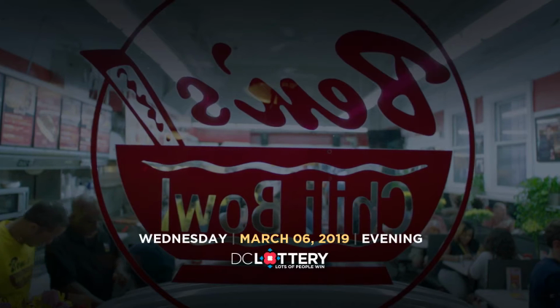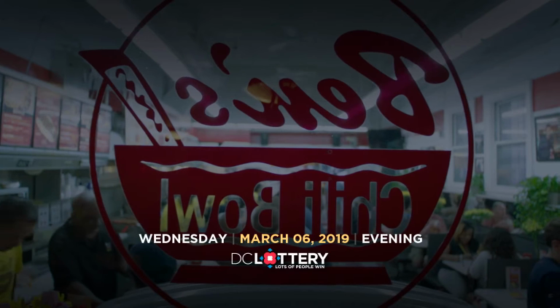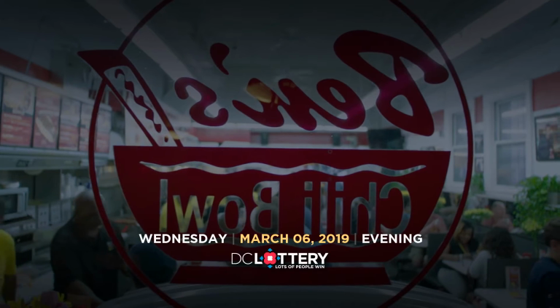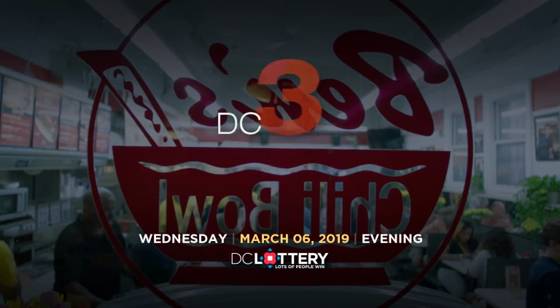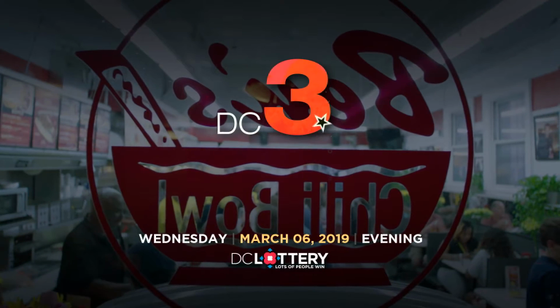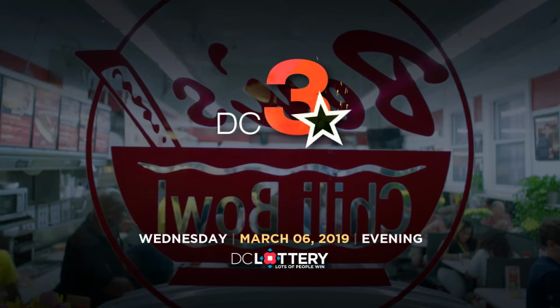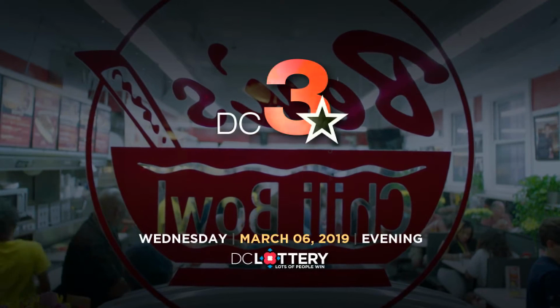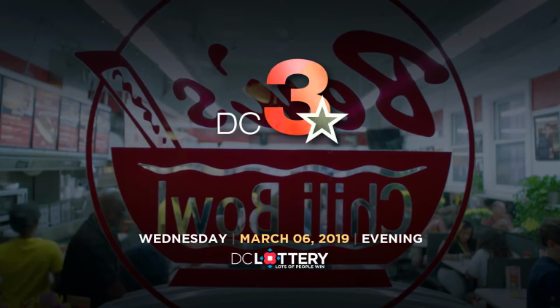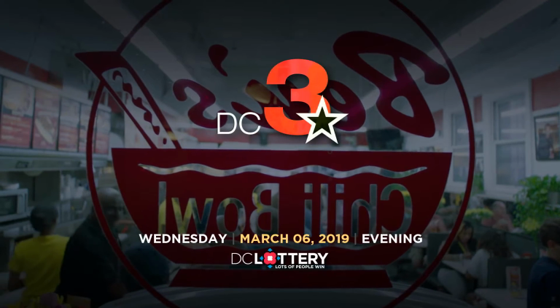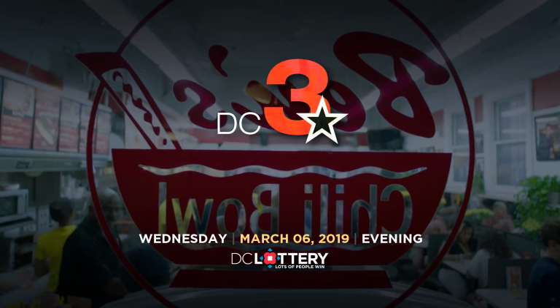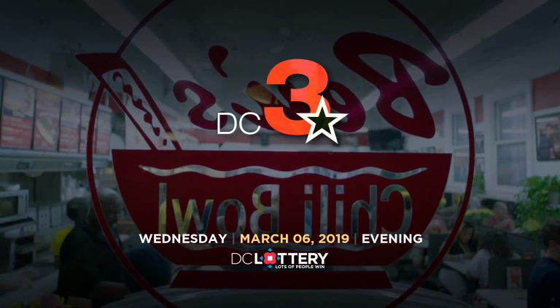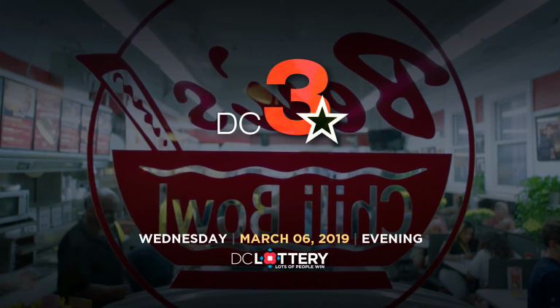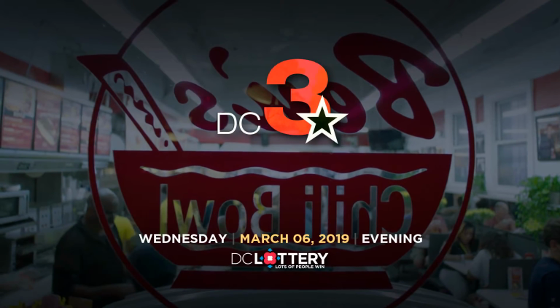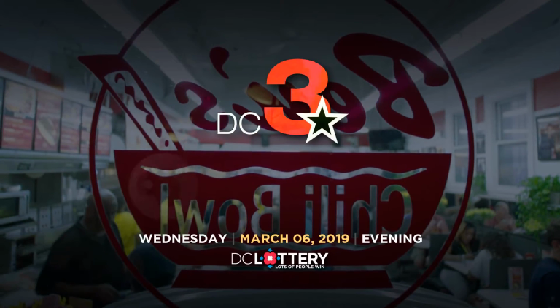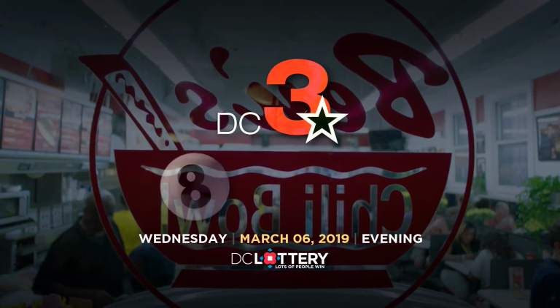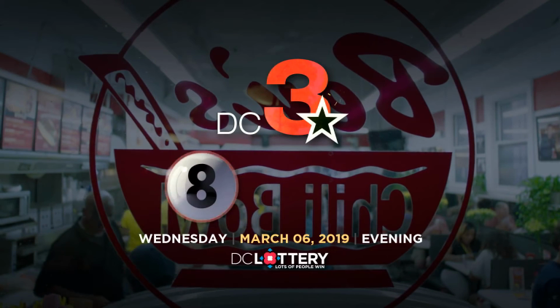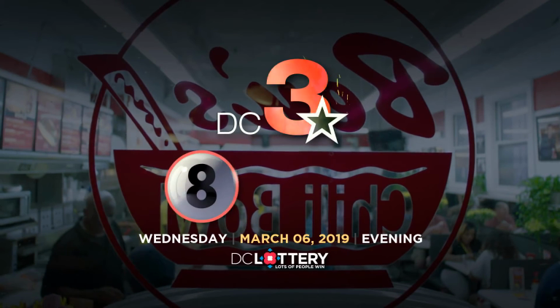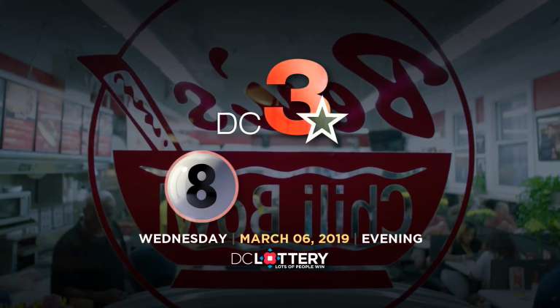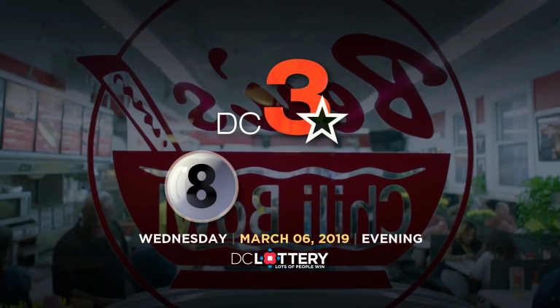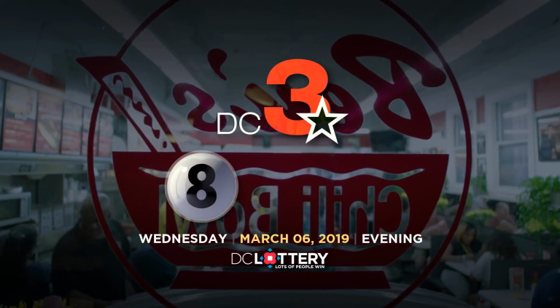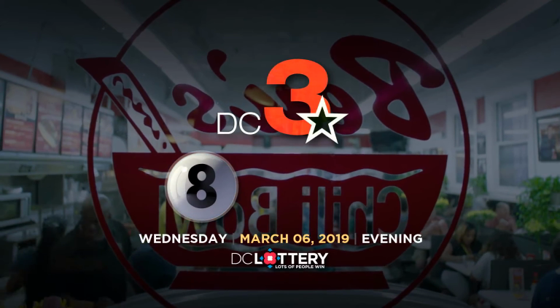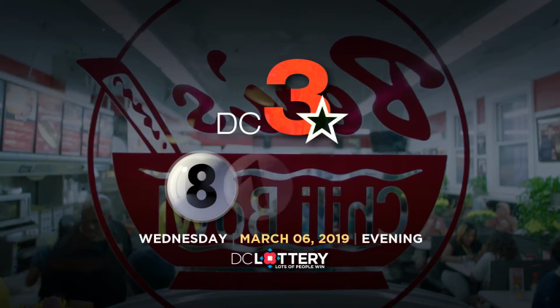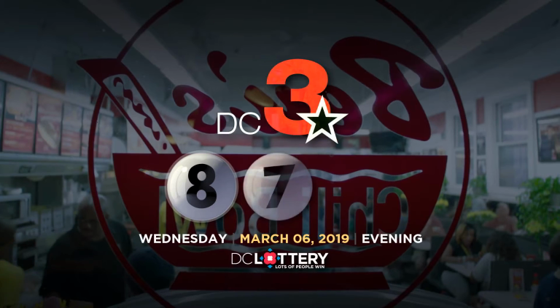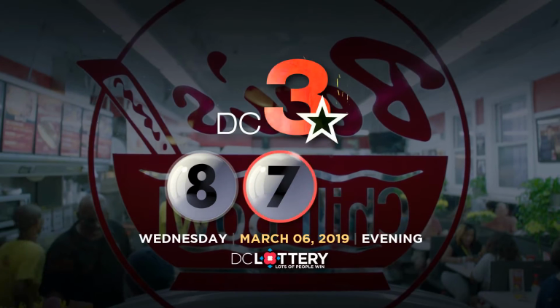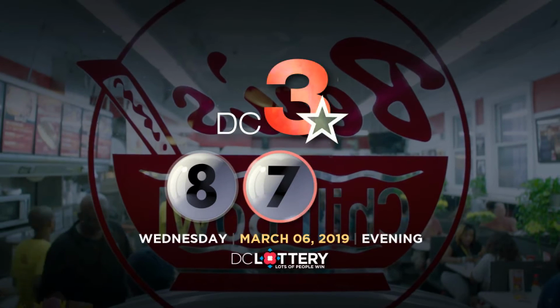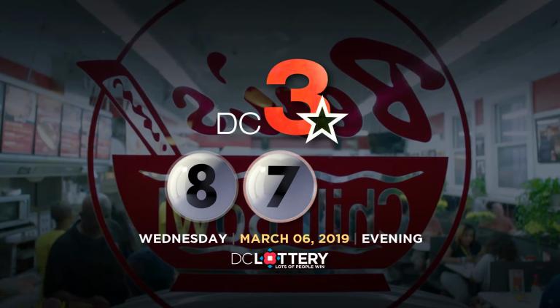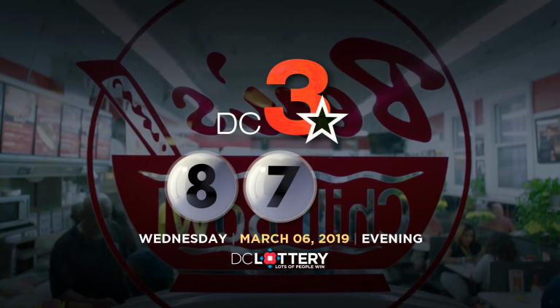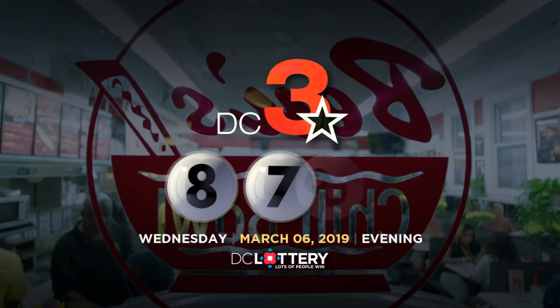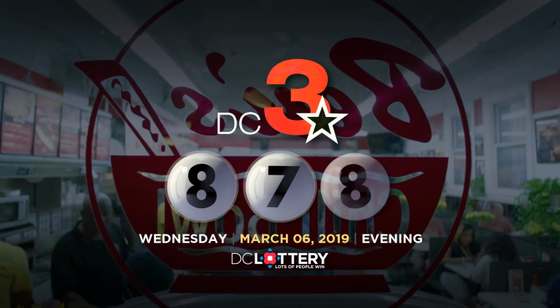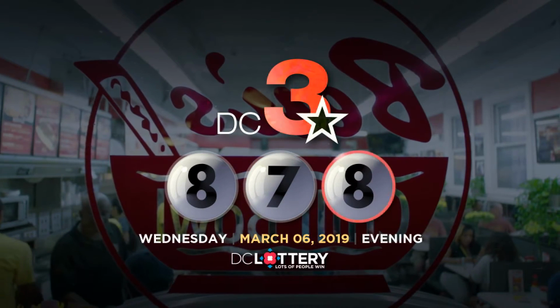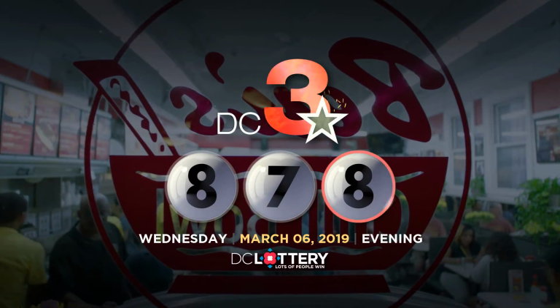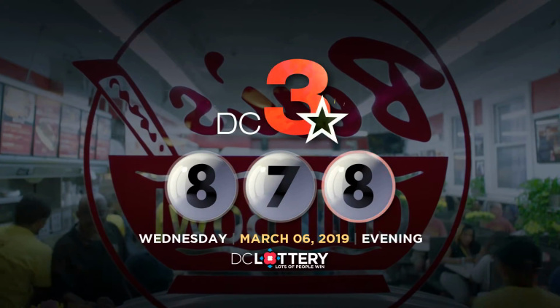Let's play the DC 3 game. Eight. Seven. Eight.